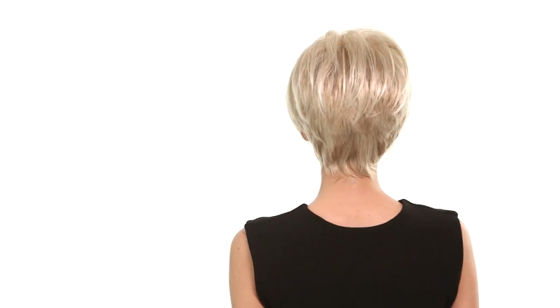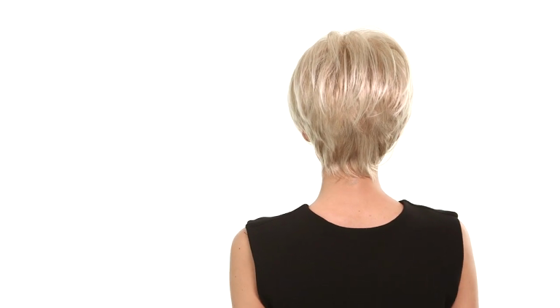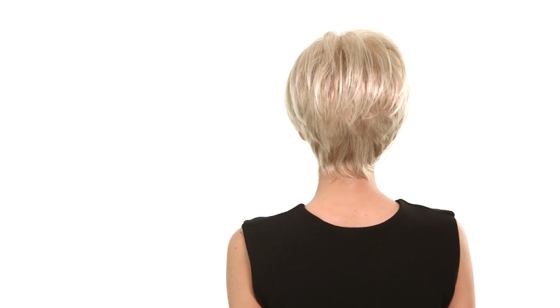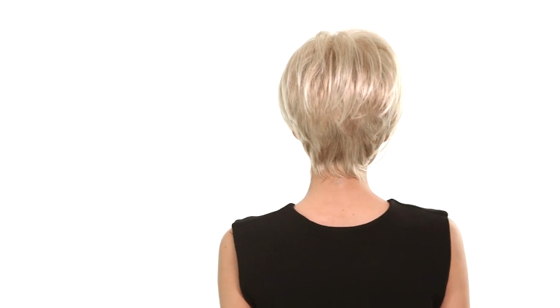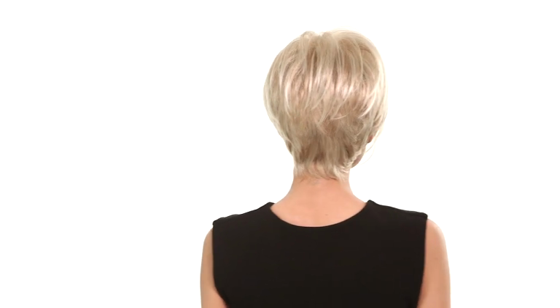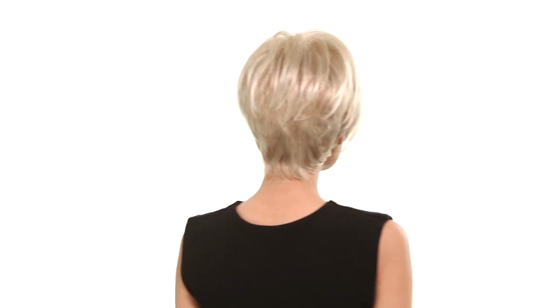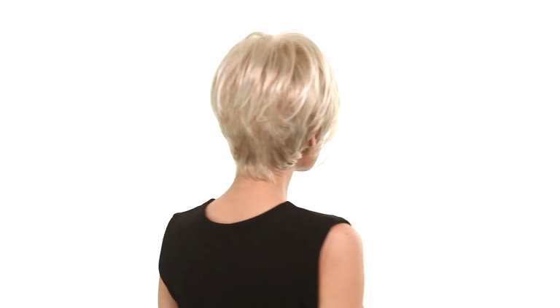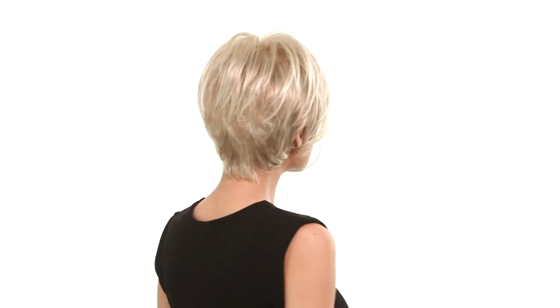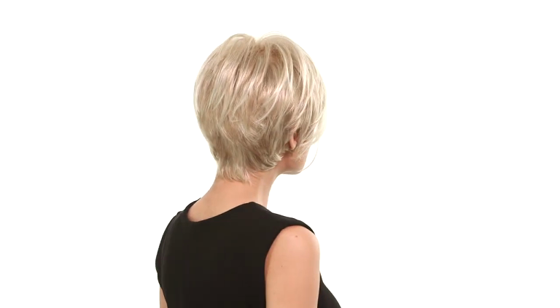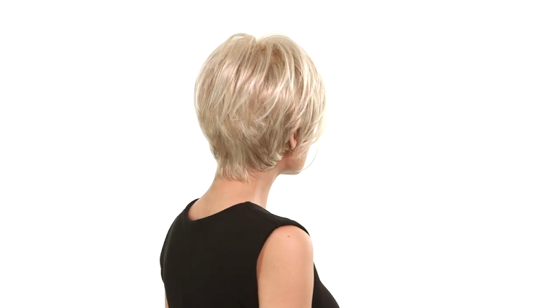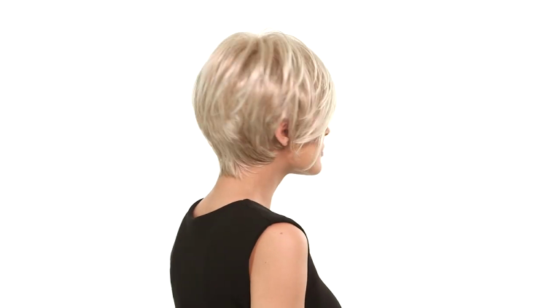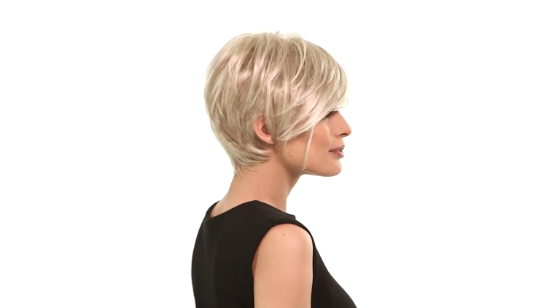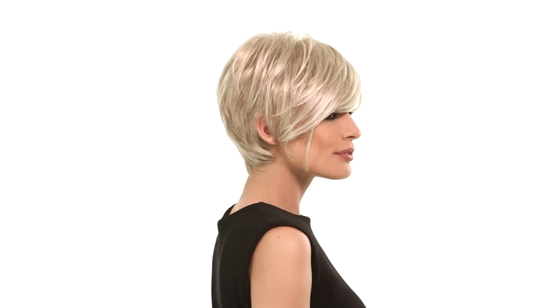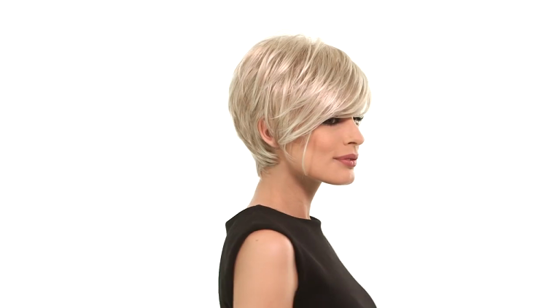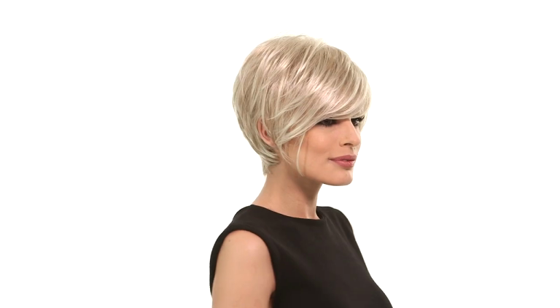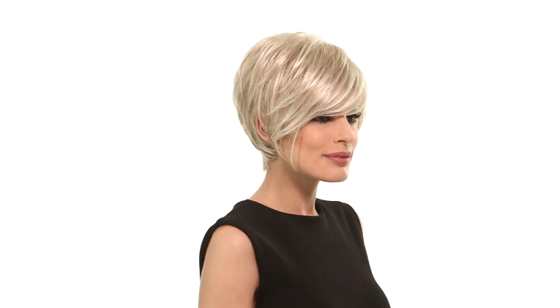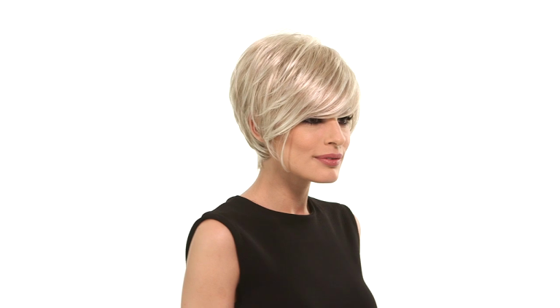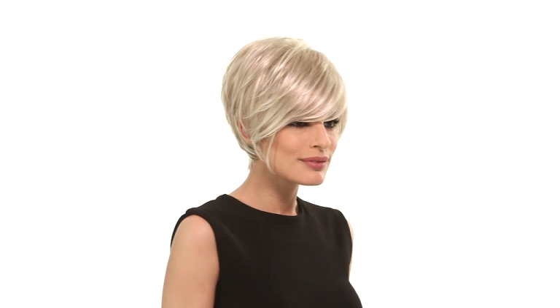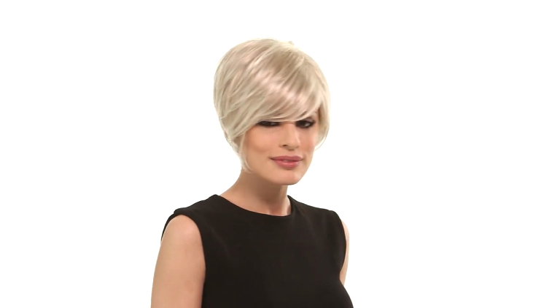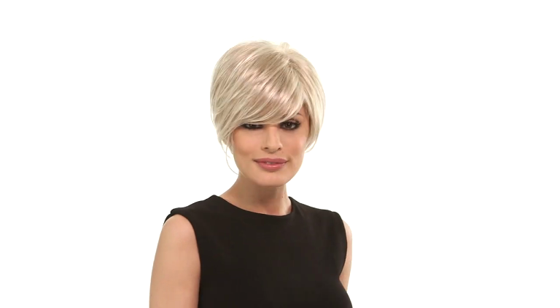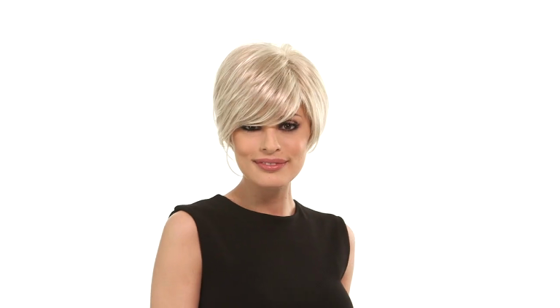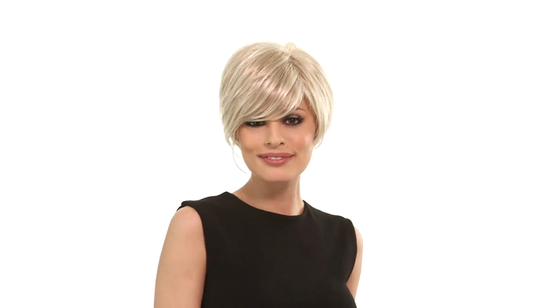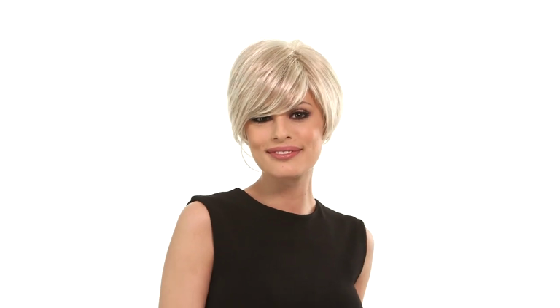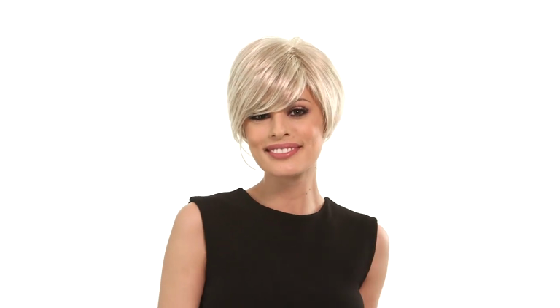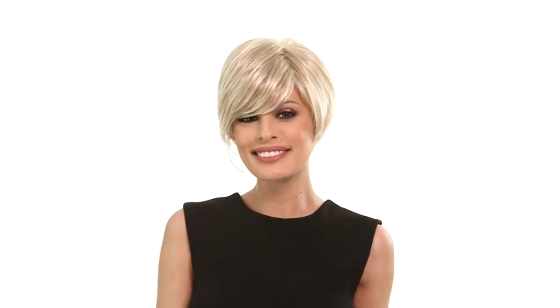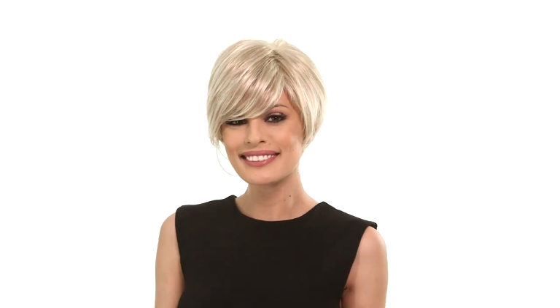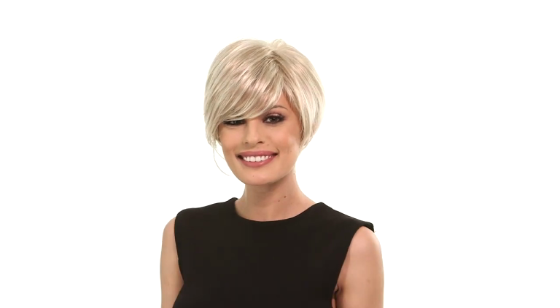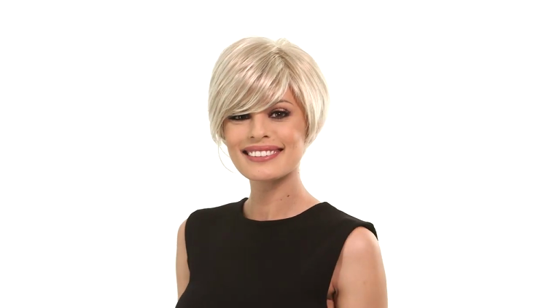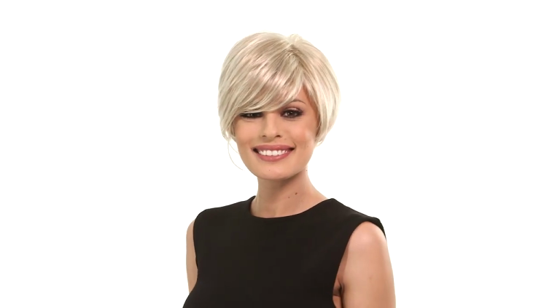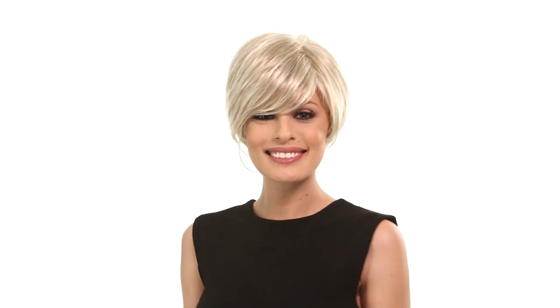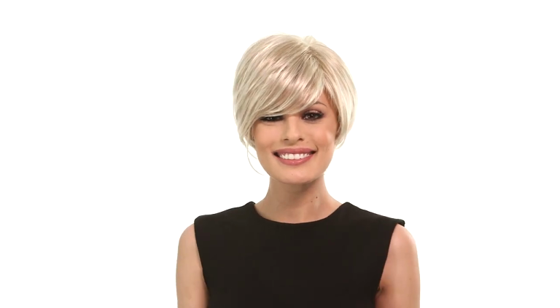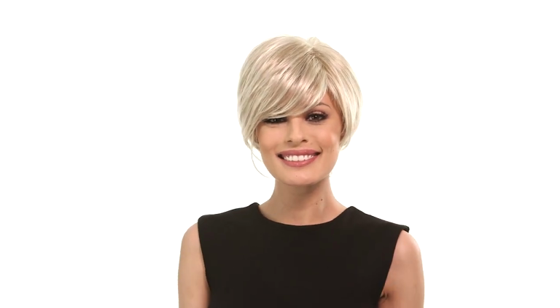The tapered neckline is comfortable and adds a perfect silhouette. It's slightly longer, but you can have it trimmed to fit your face shape.